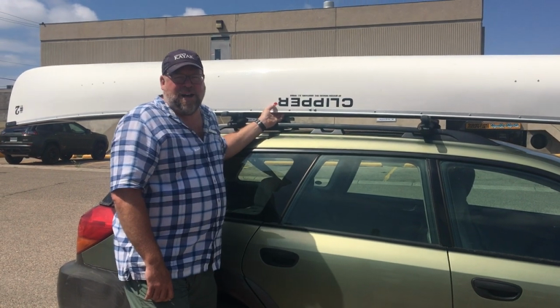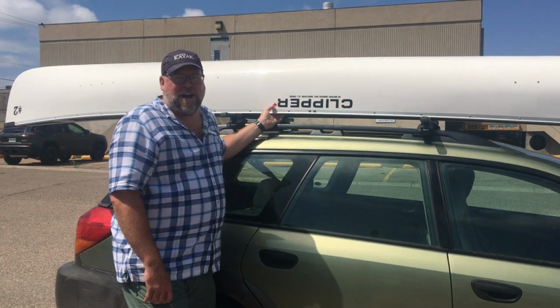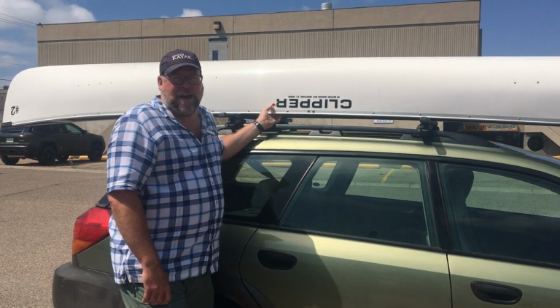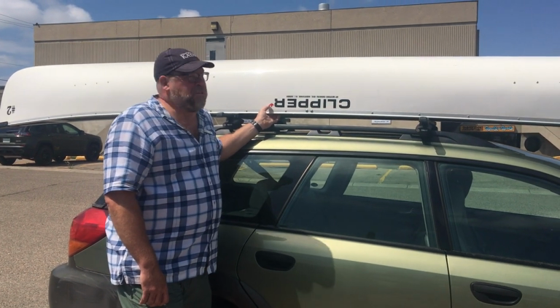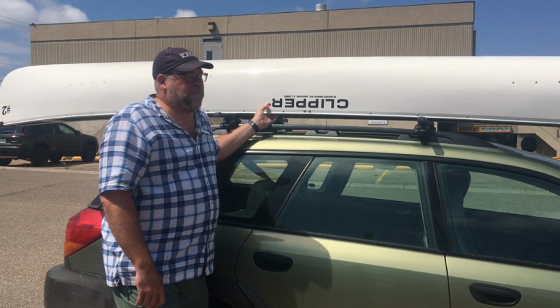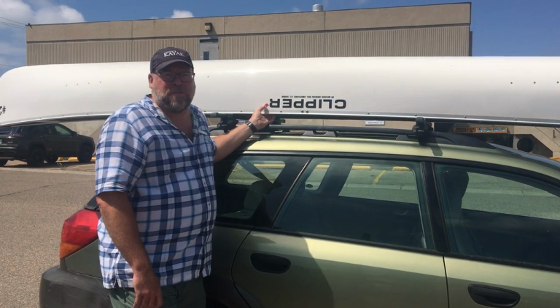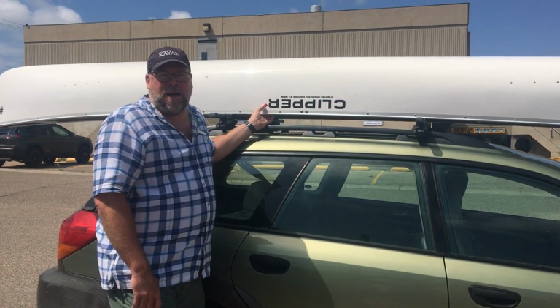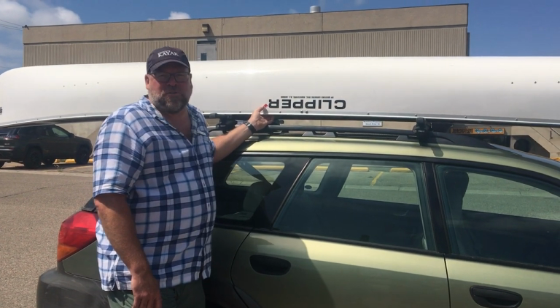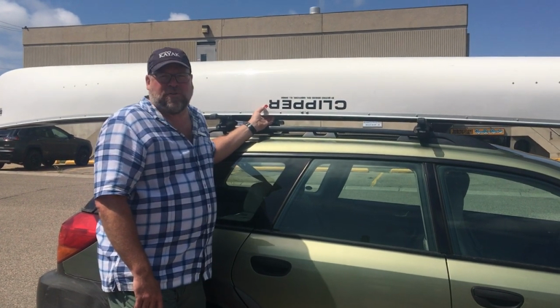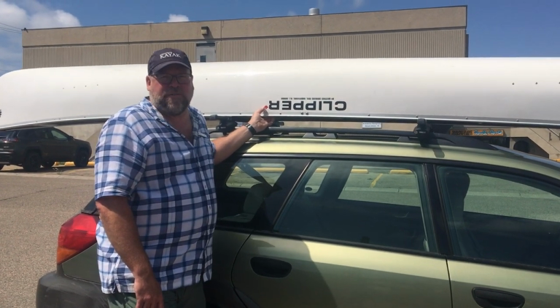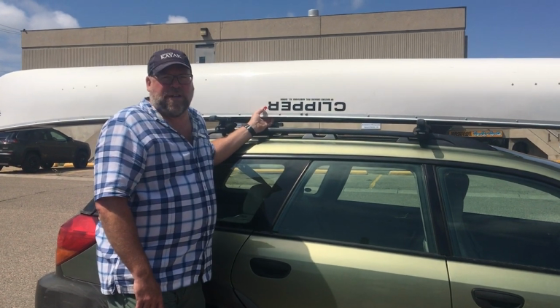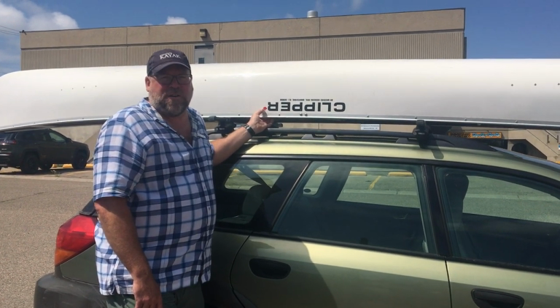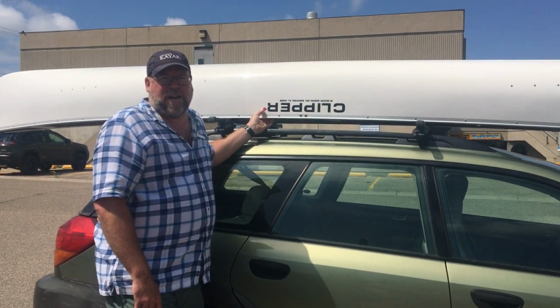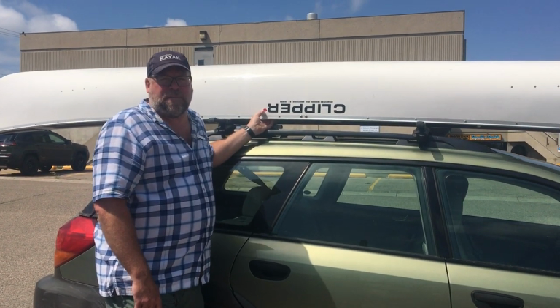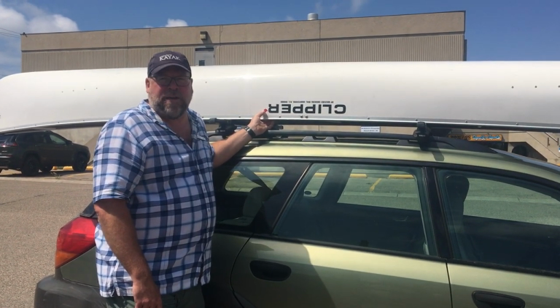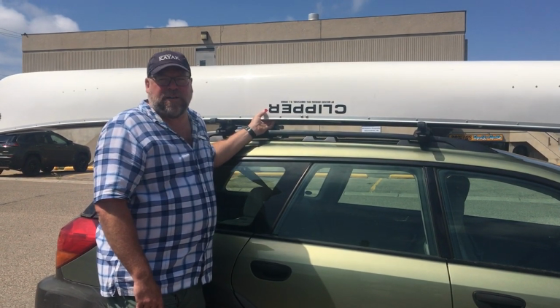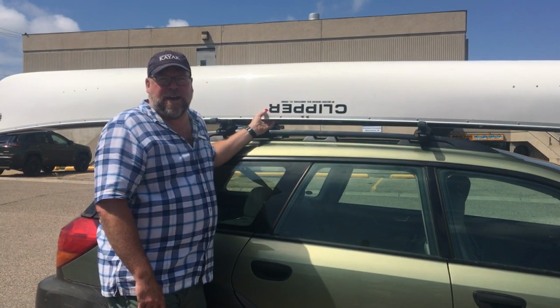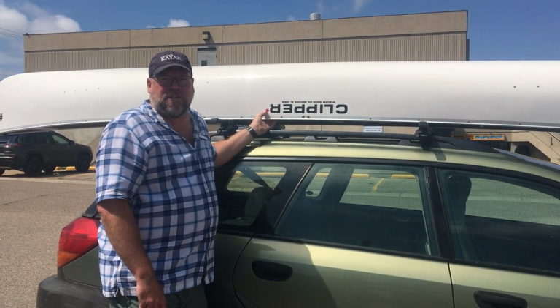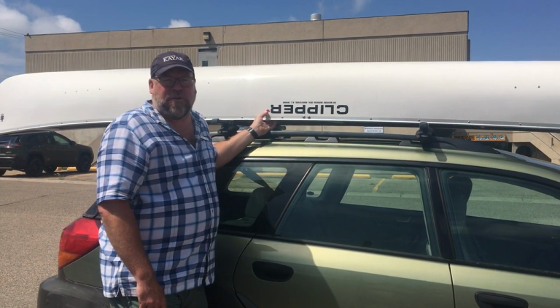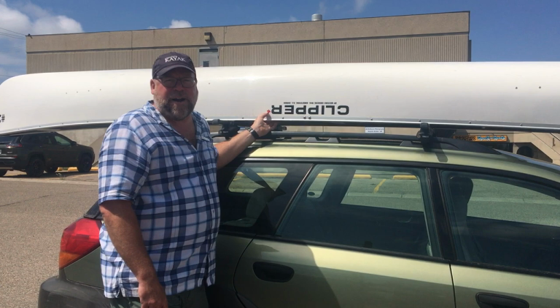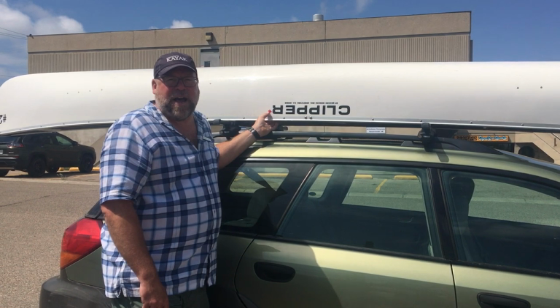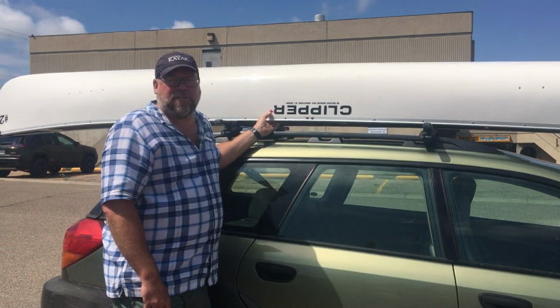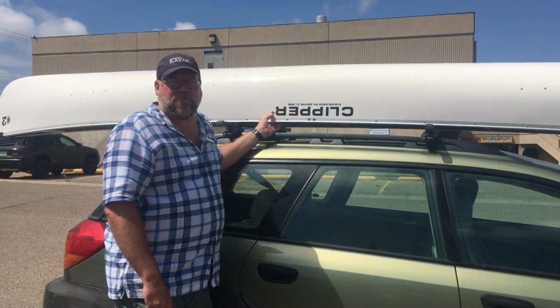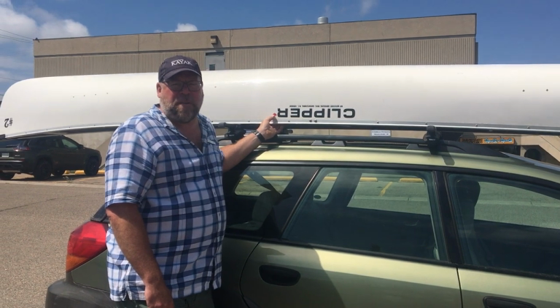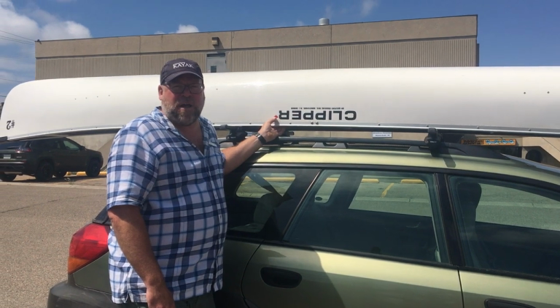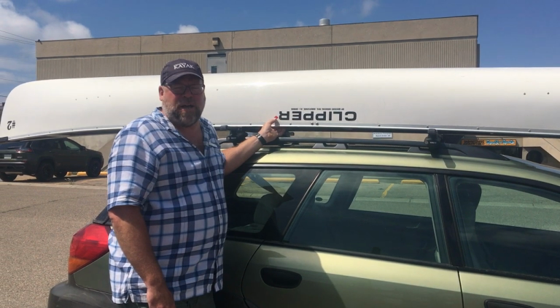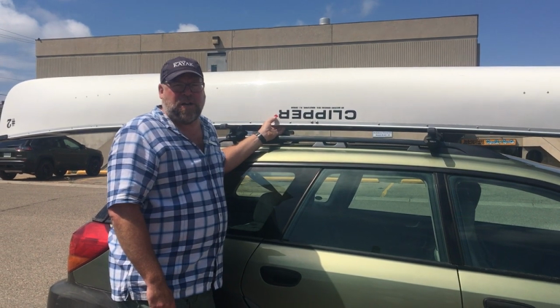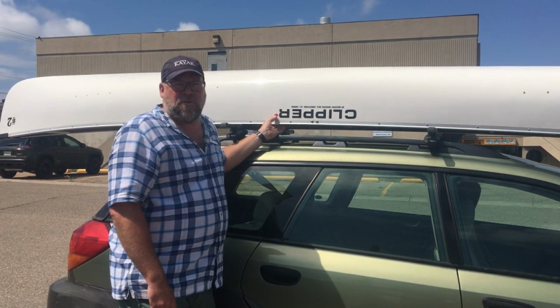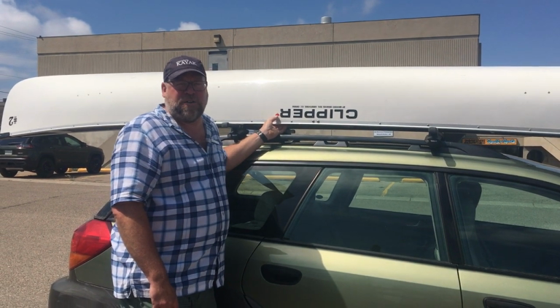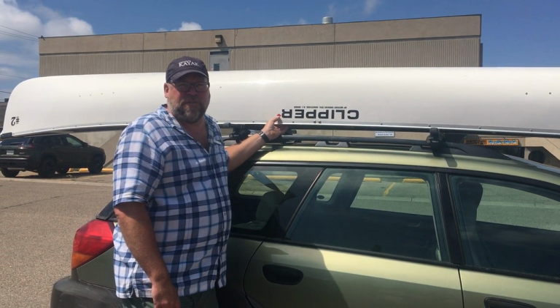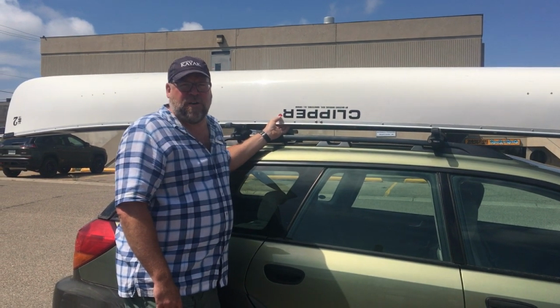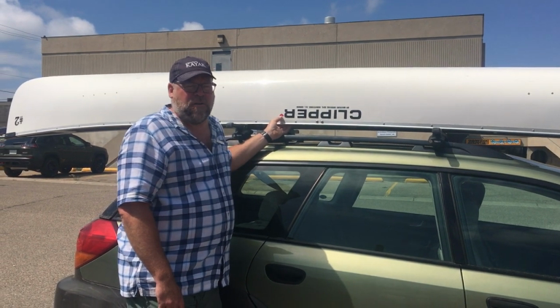Hi, I'm Jeff from EBSource4Adventure and I'm here today to show you how to strap a canoe down to your vehicle.